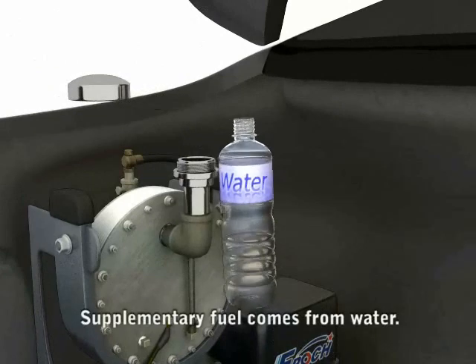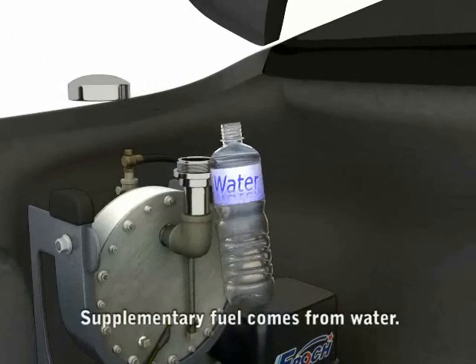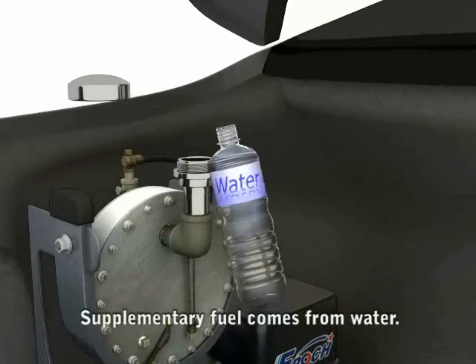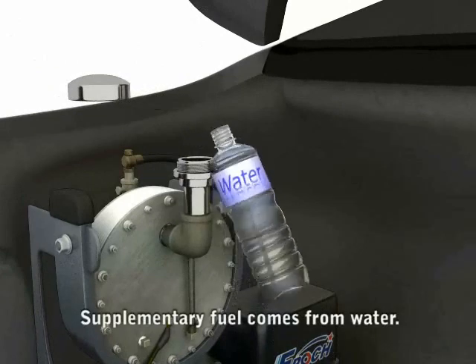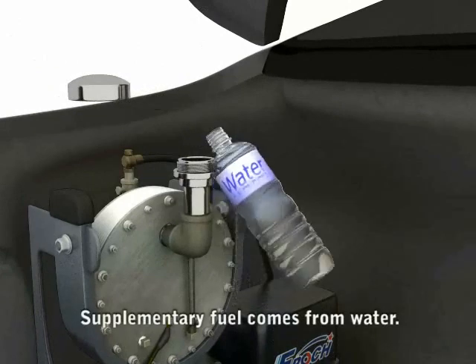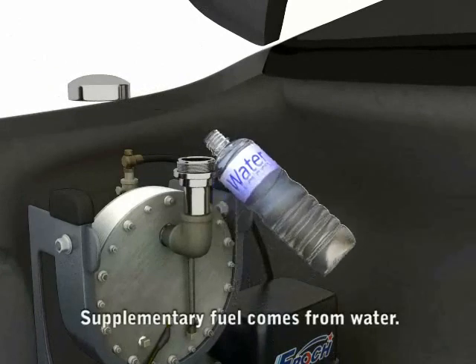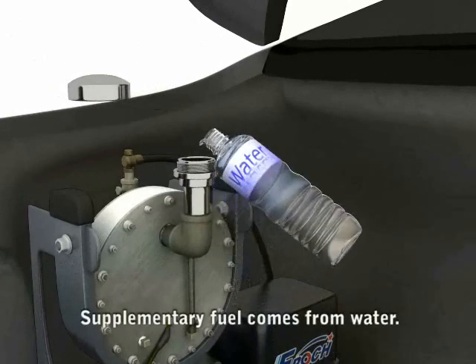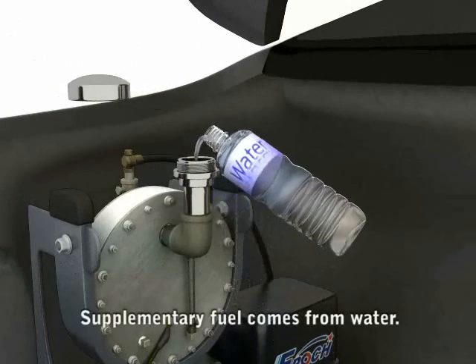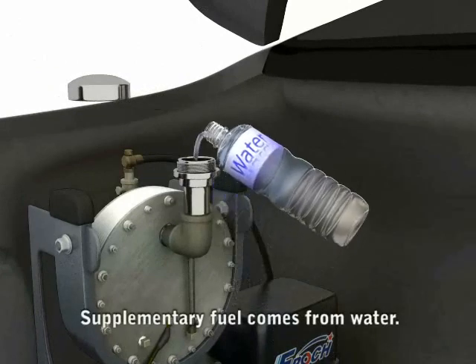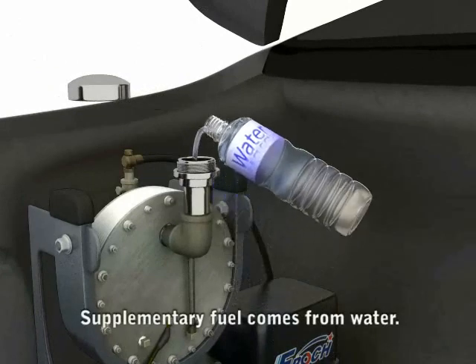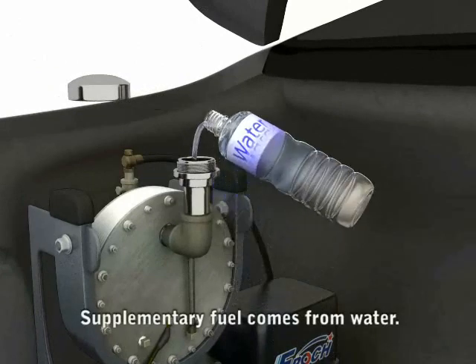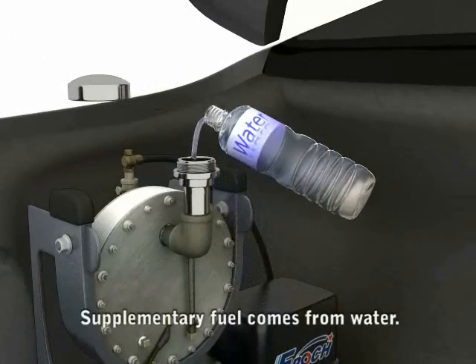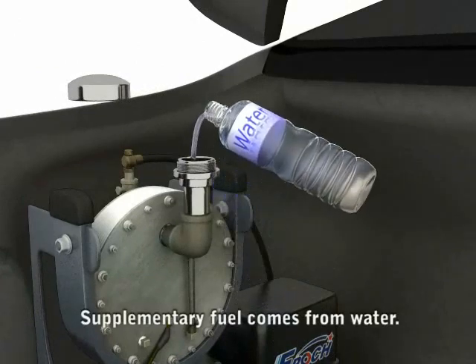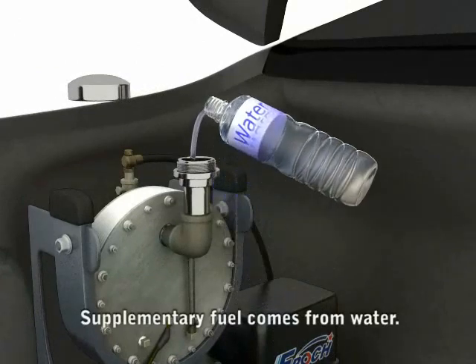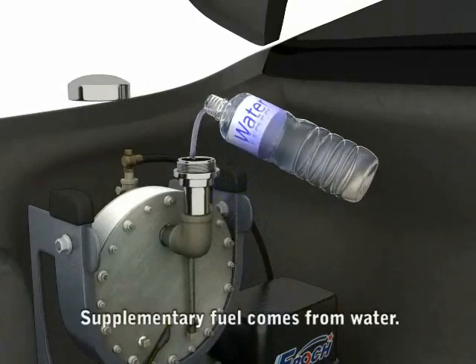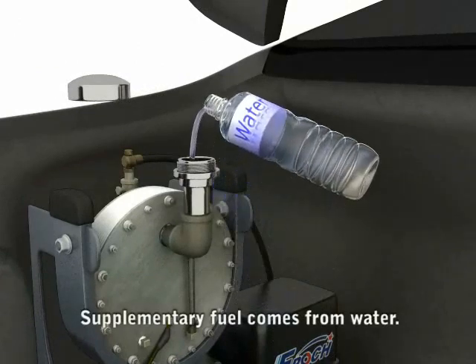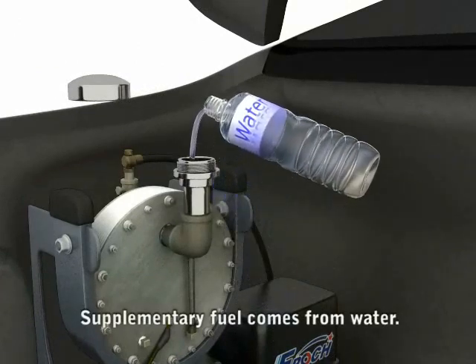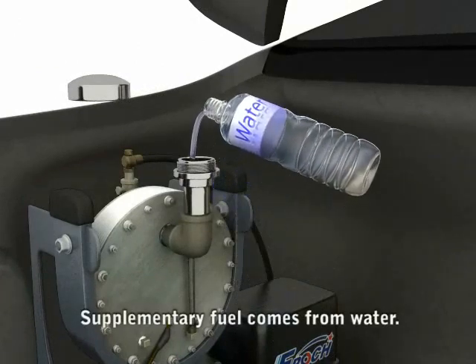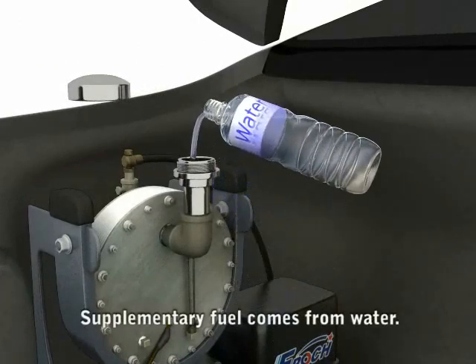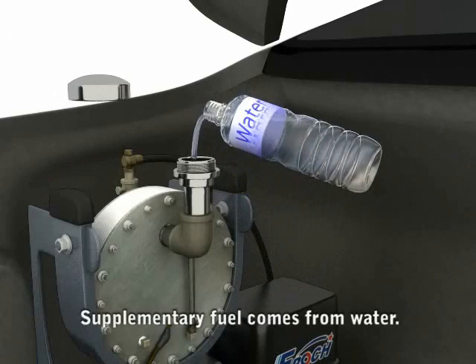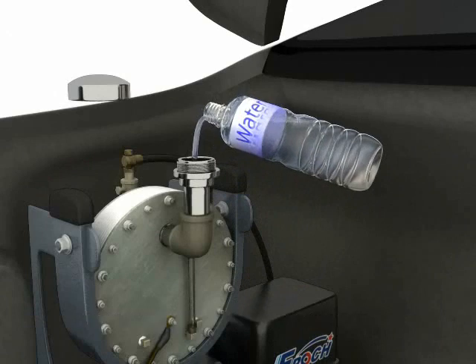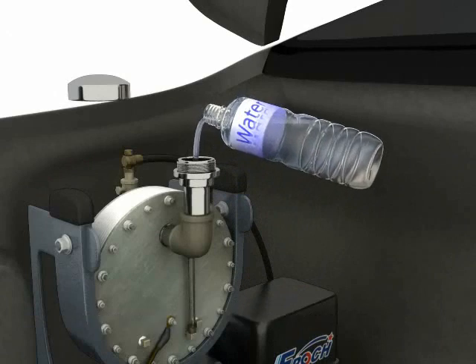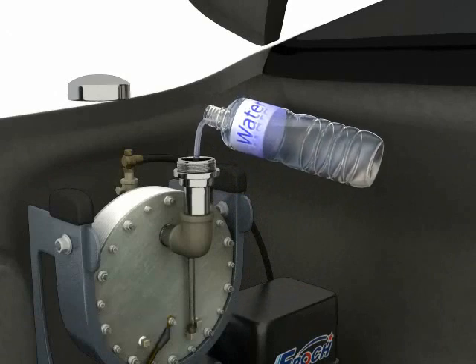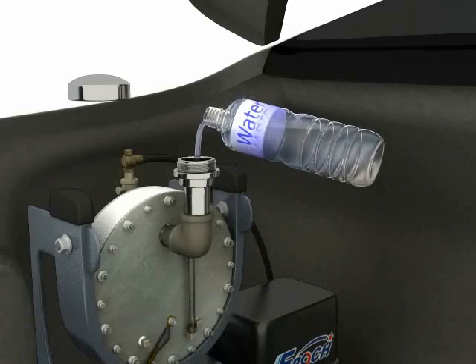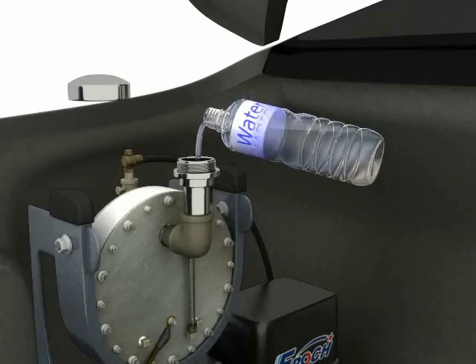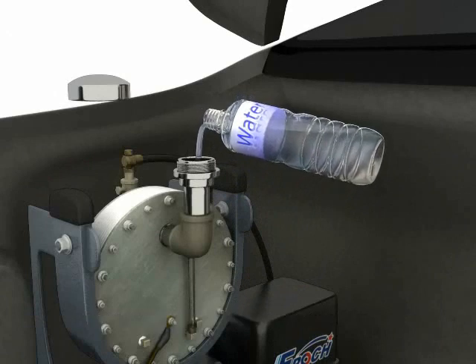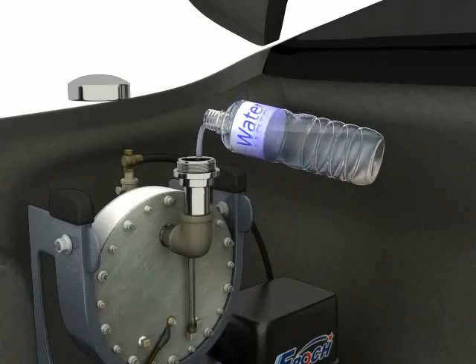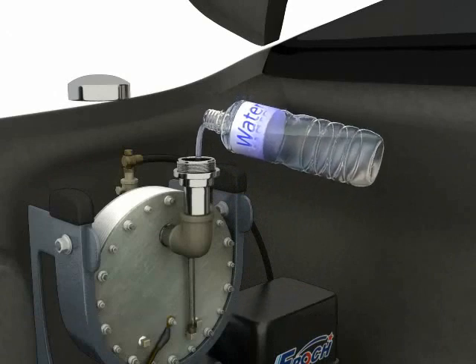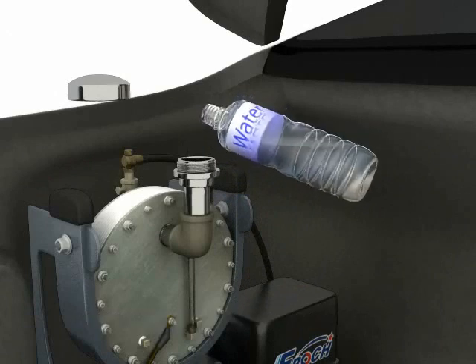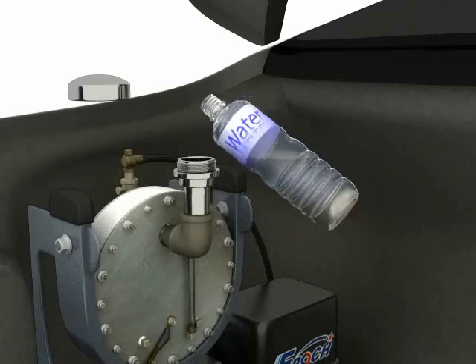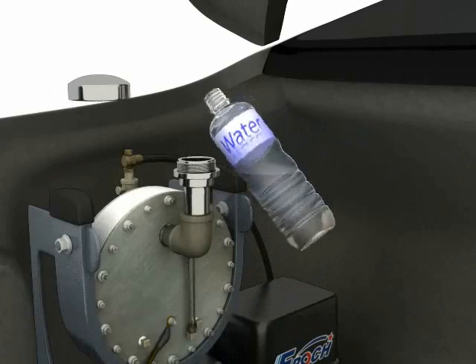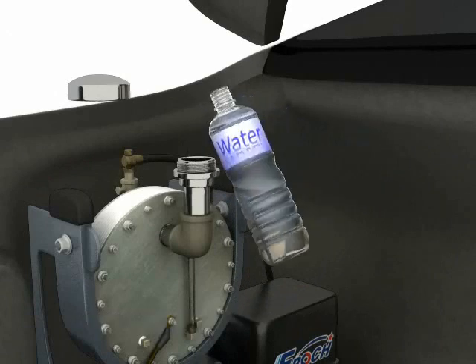The source of our fuel is ordinary, clean, soft water. Simply fill the tank as shown.